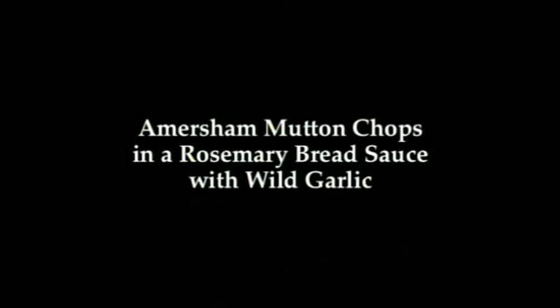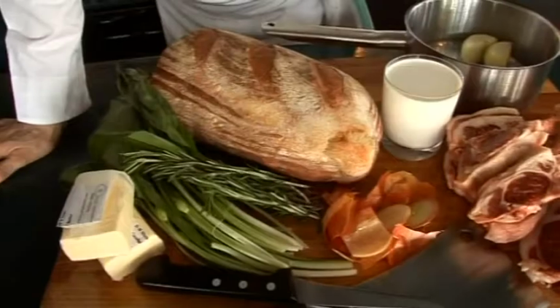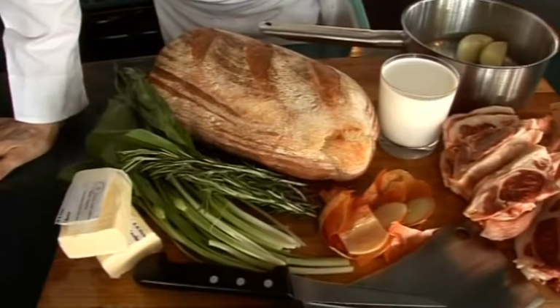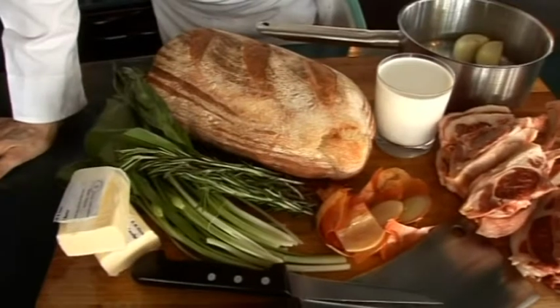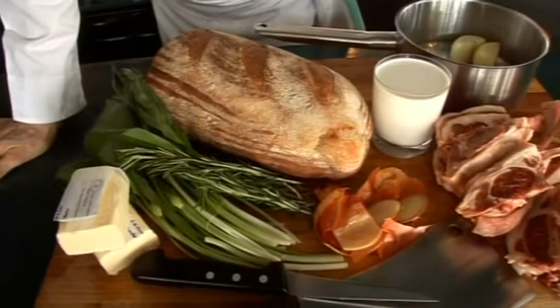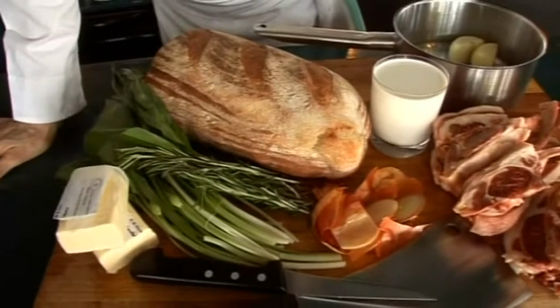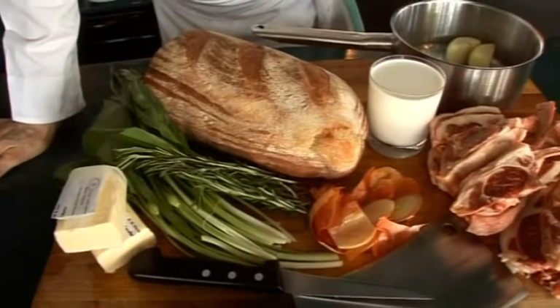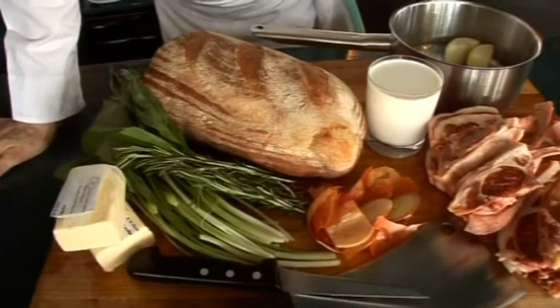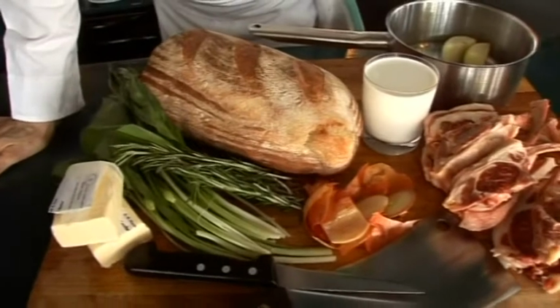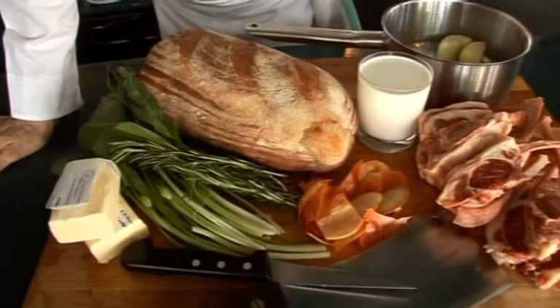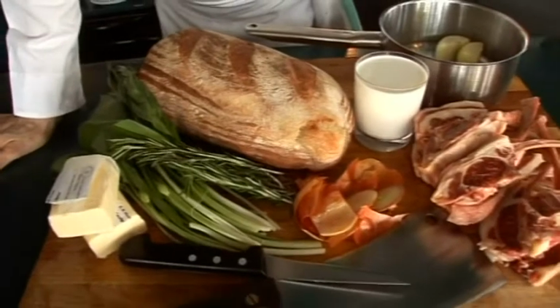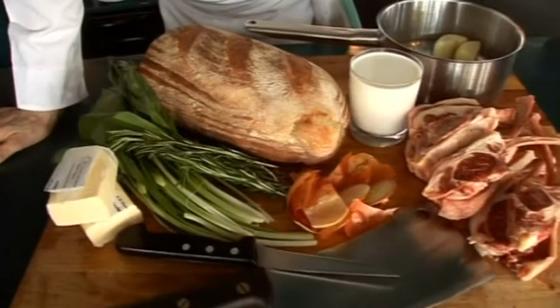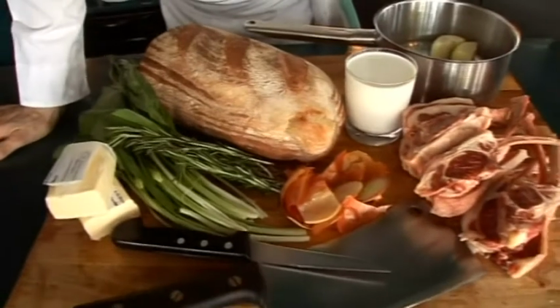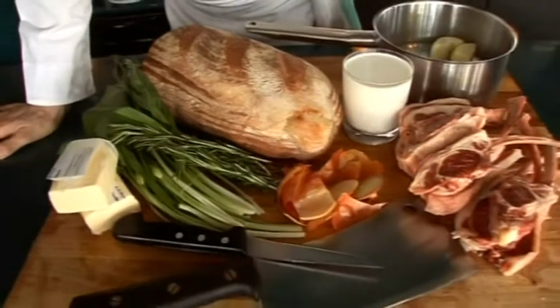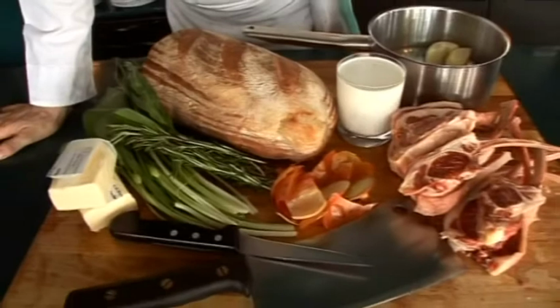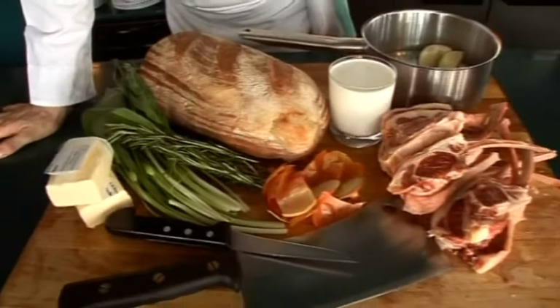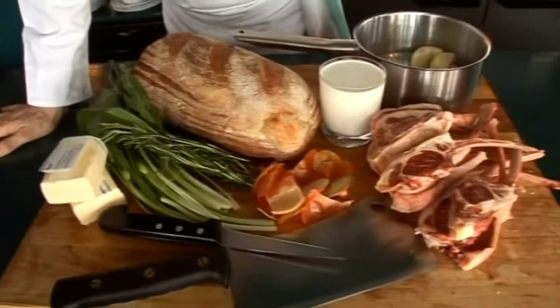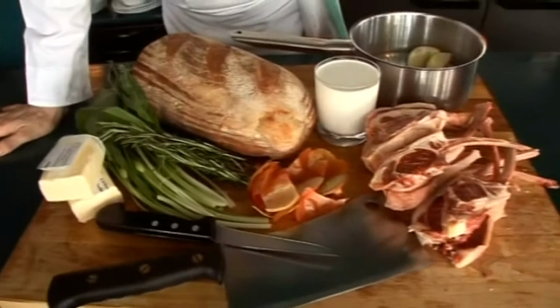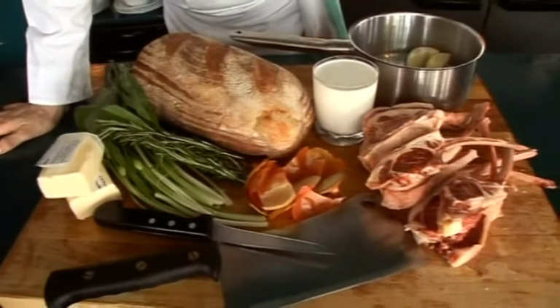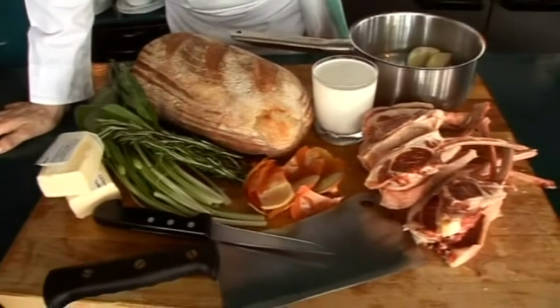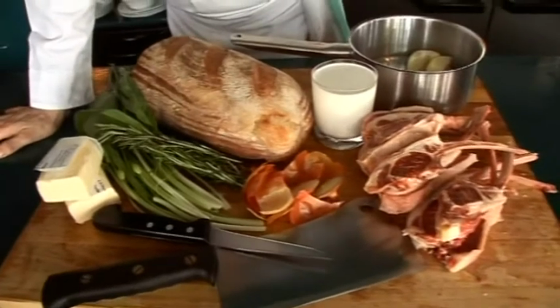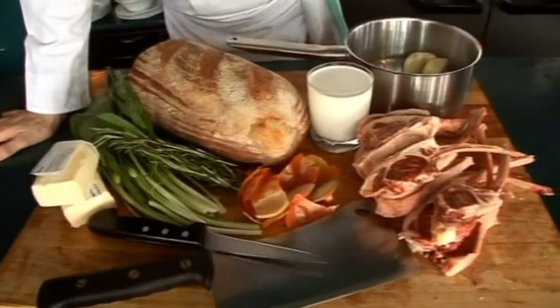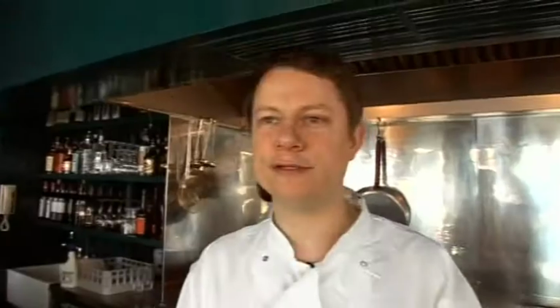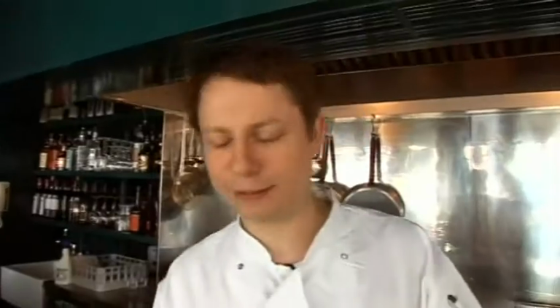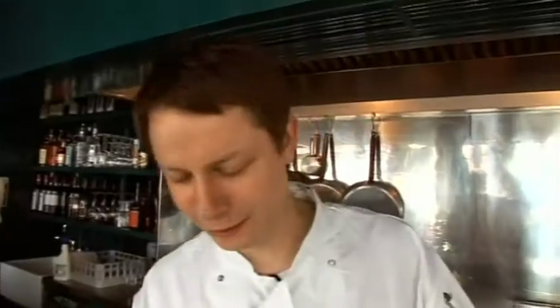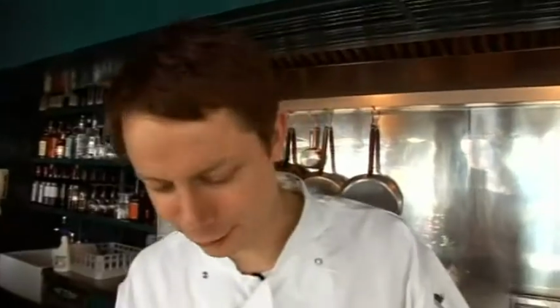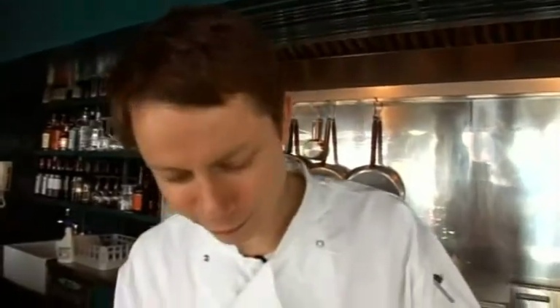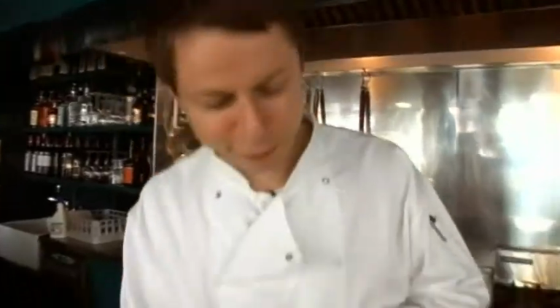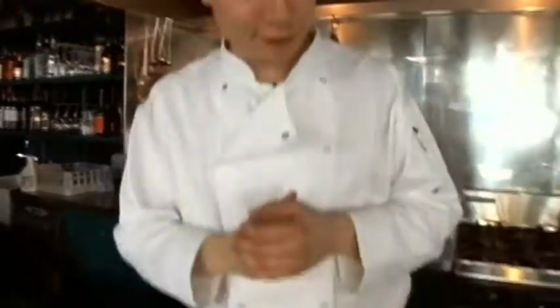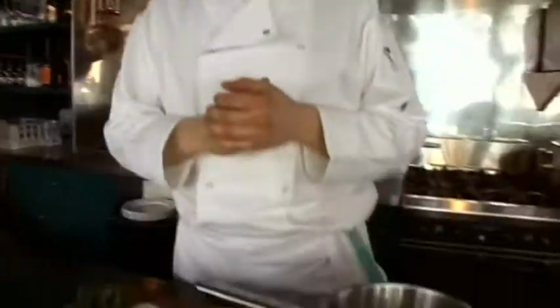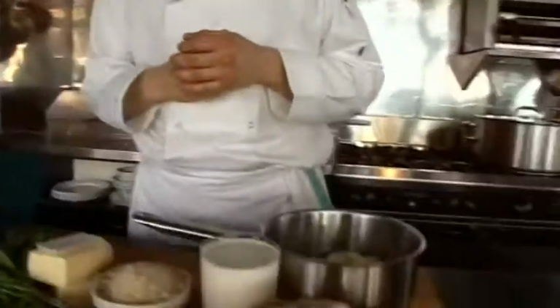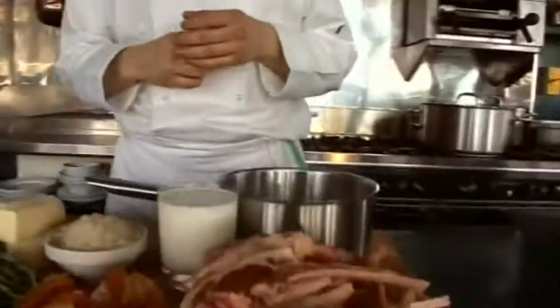It's all from London. It's a real kind of tour de force of London food. It's really quite incredible.